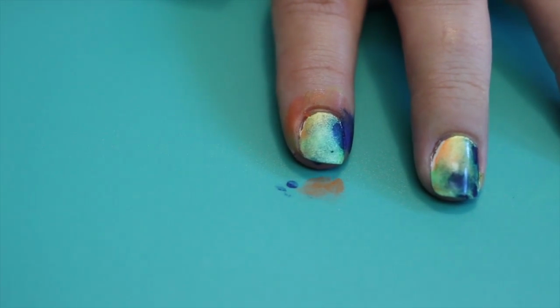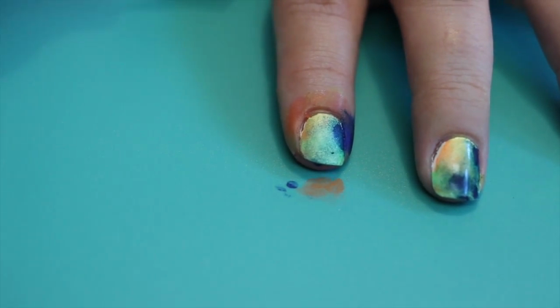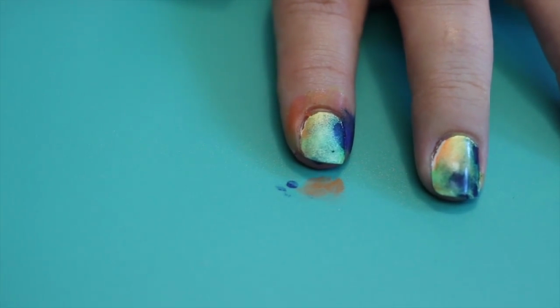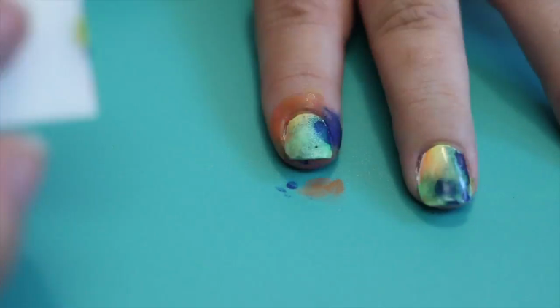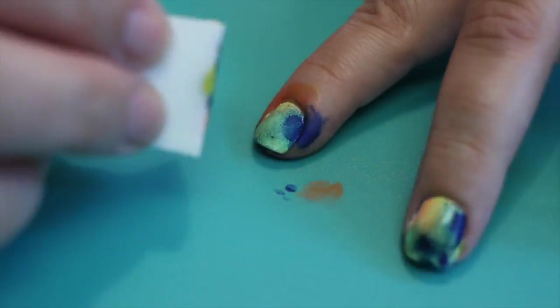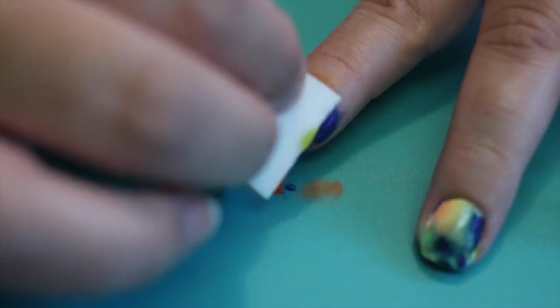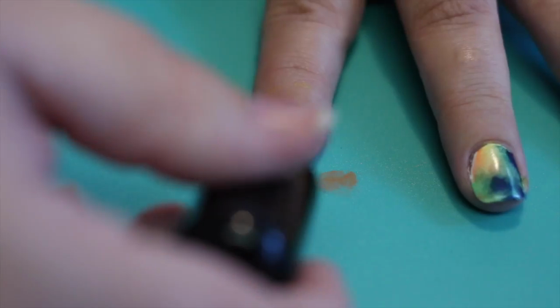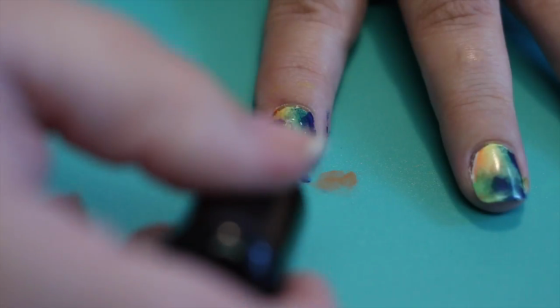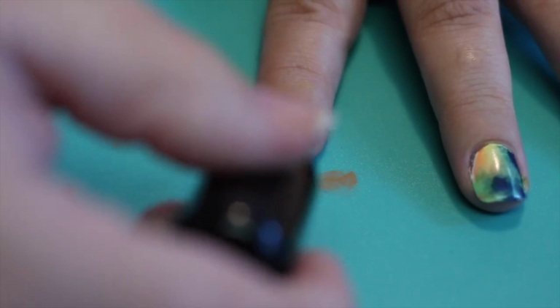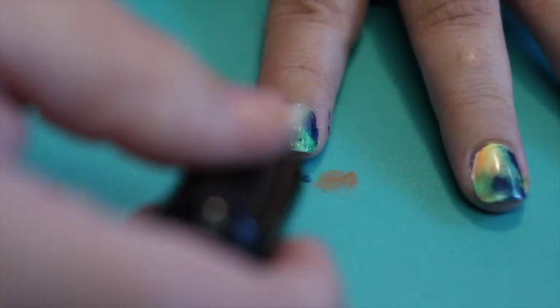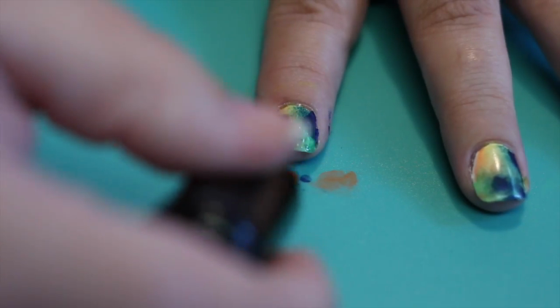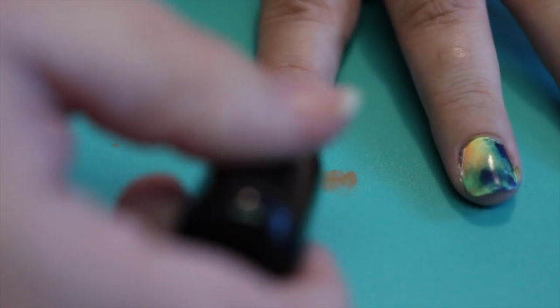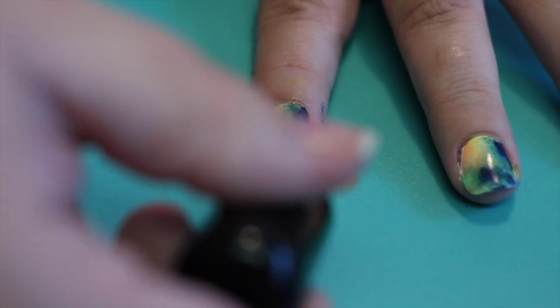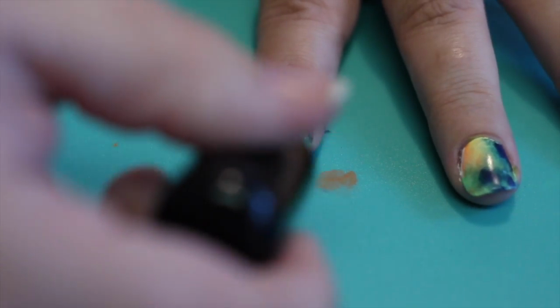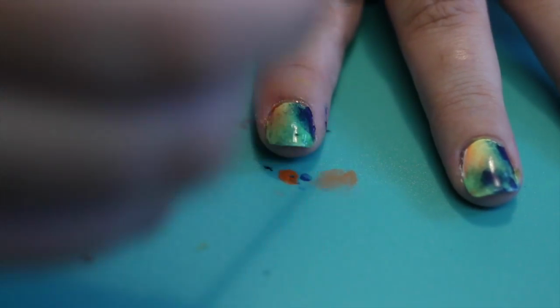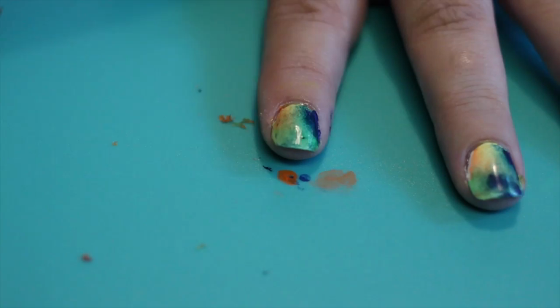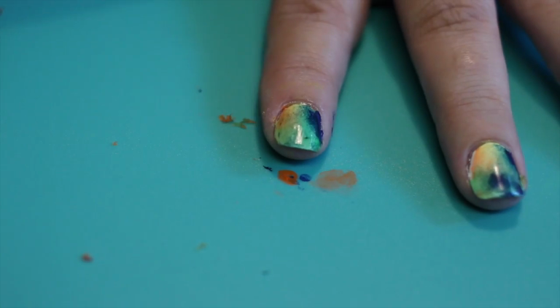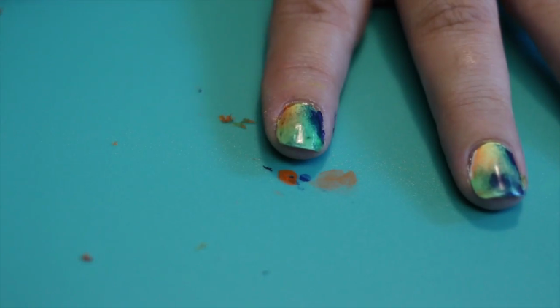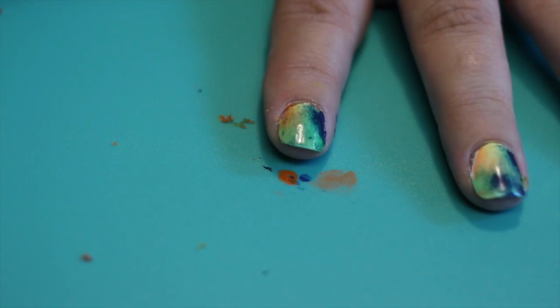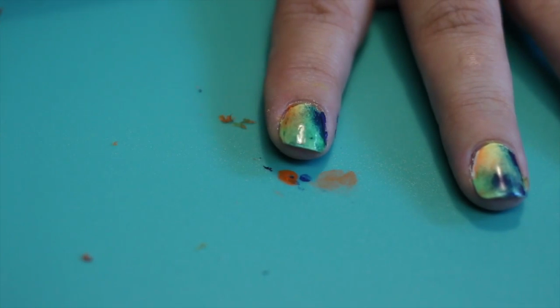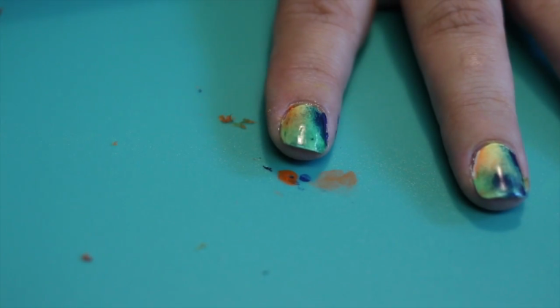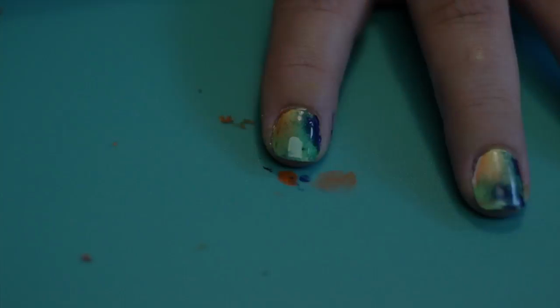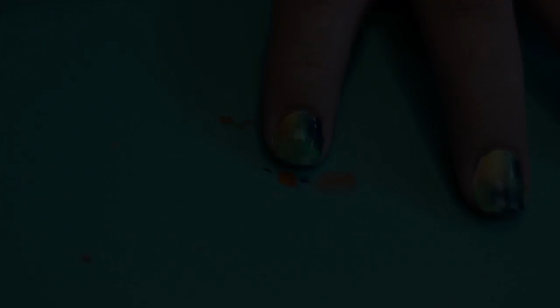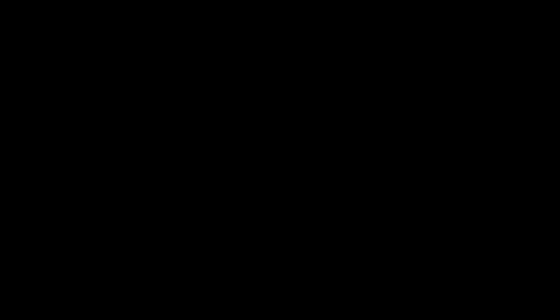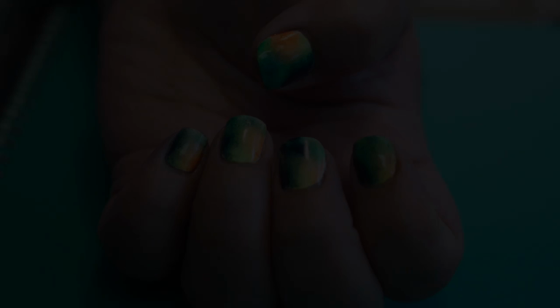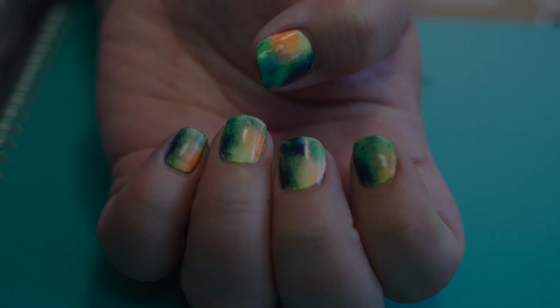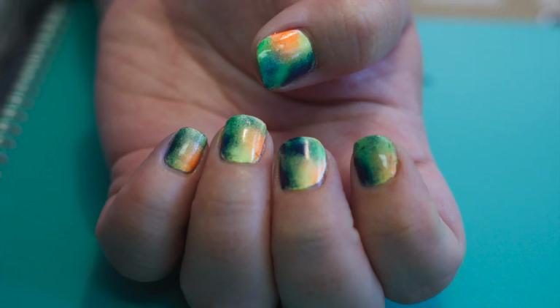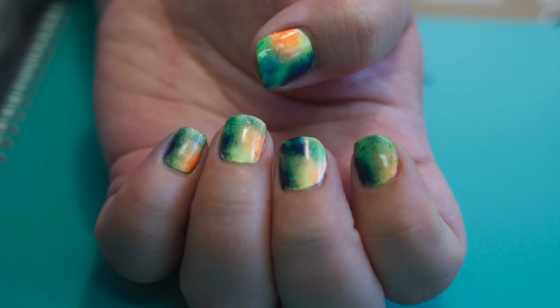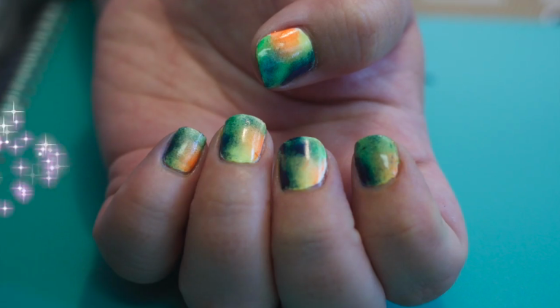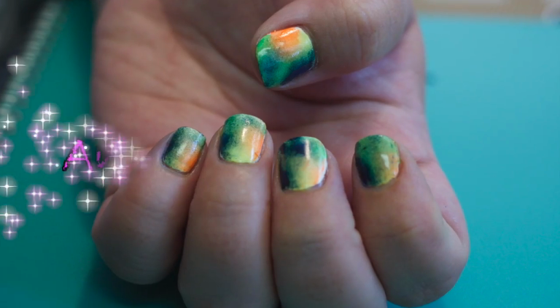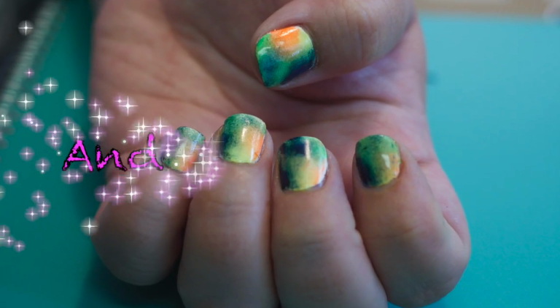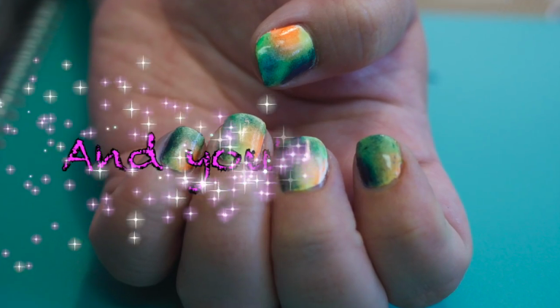You may or may not need to do it a couple of times to get the opacity. When you're done, clean up around the edges and then put your topcoat. And you're done!